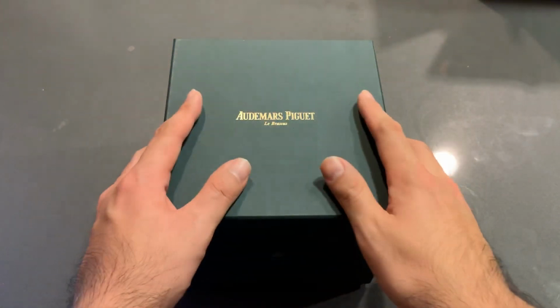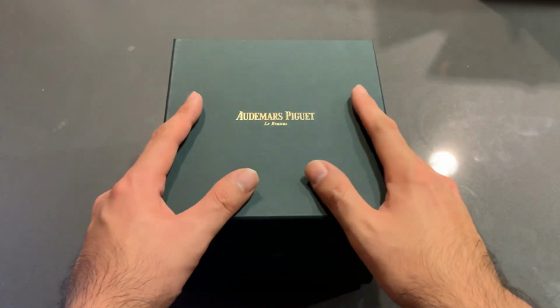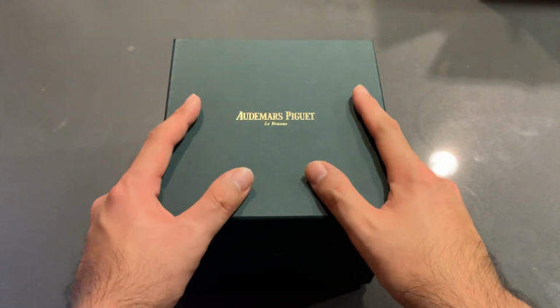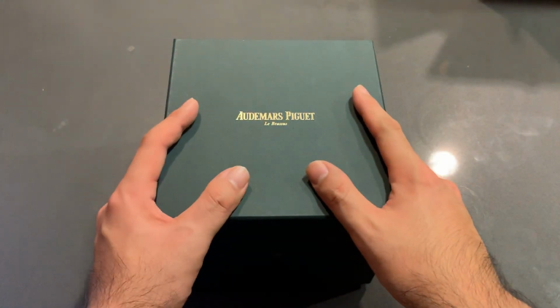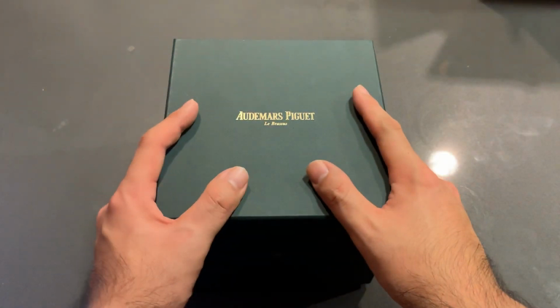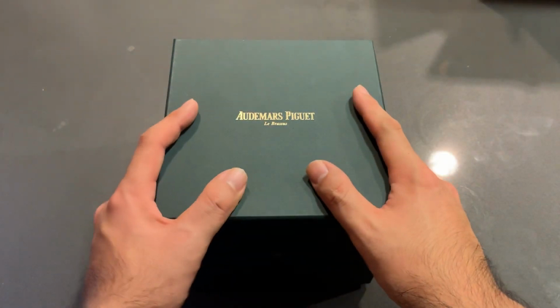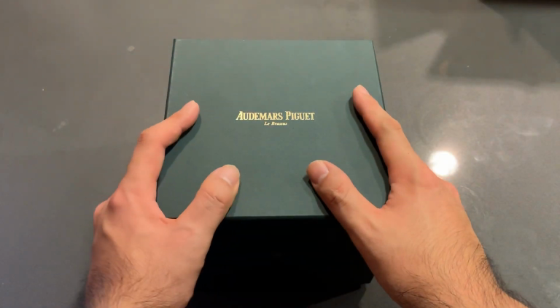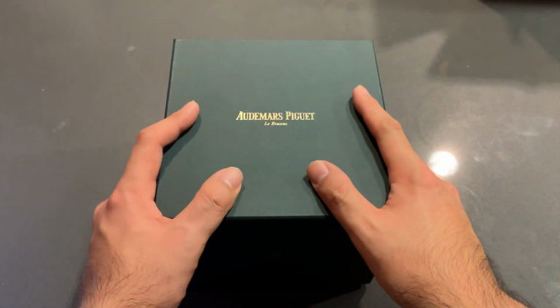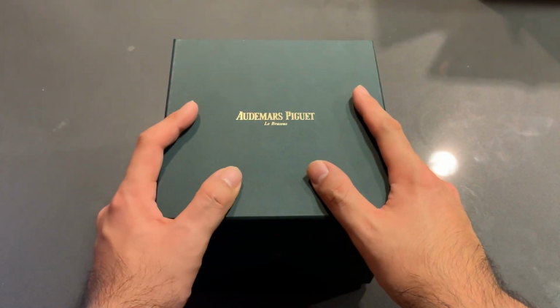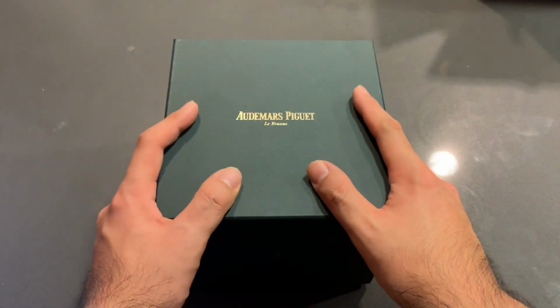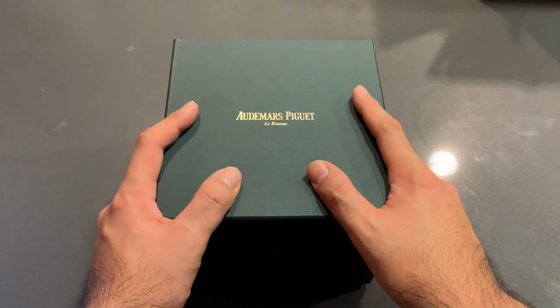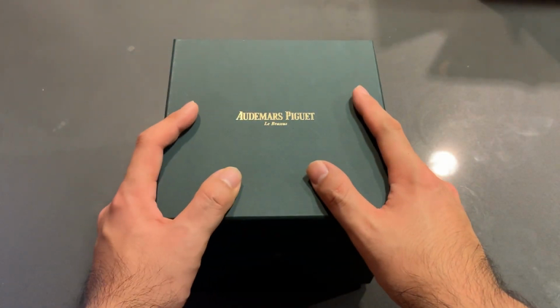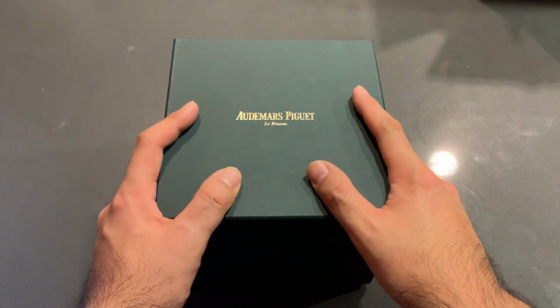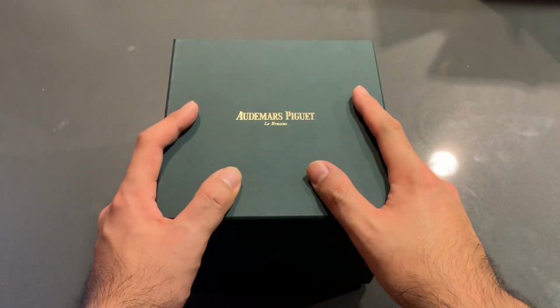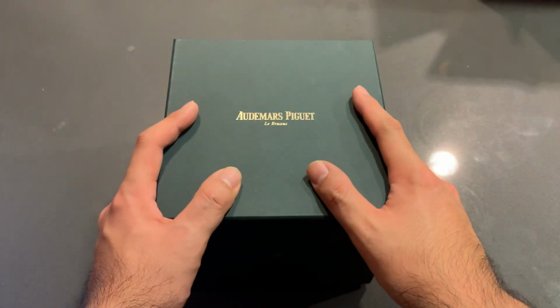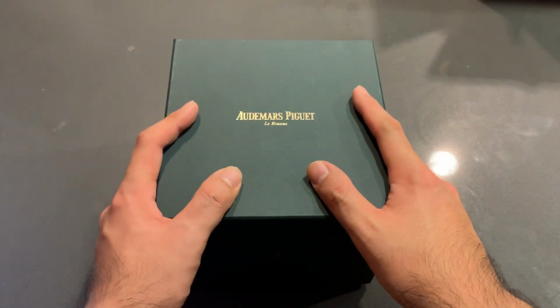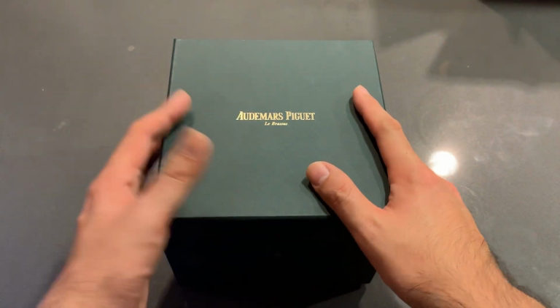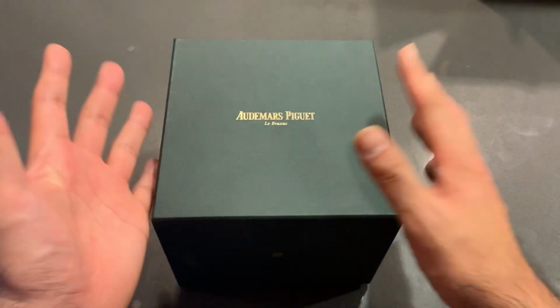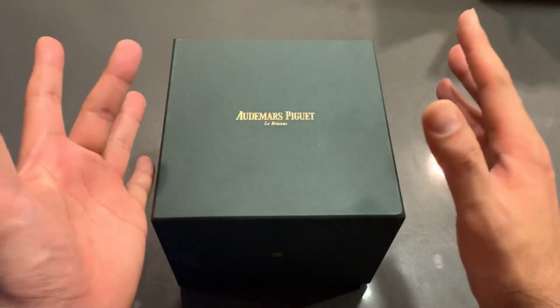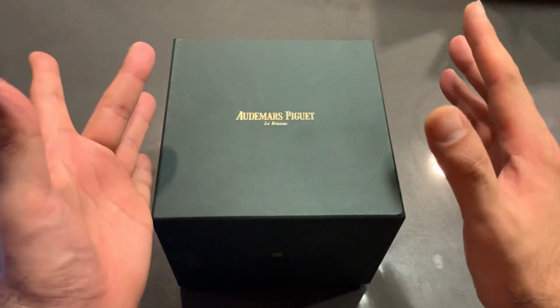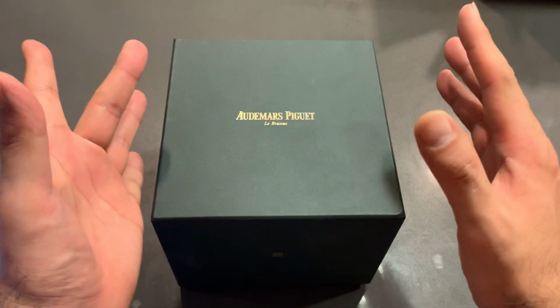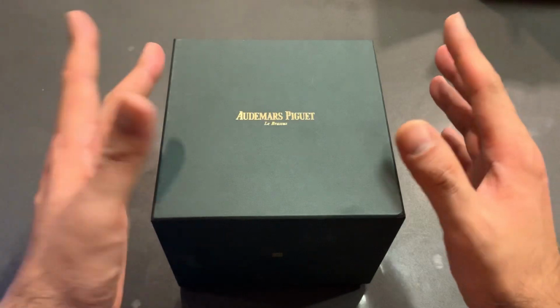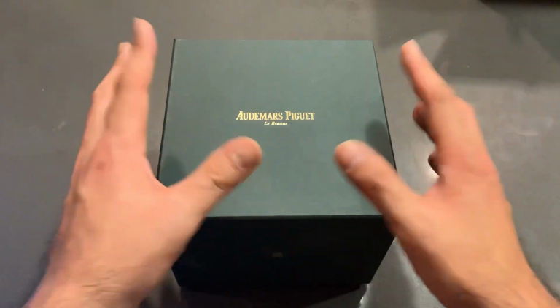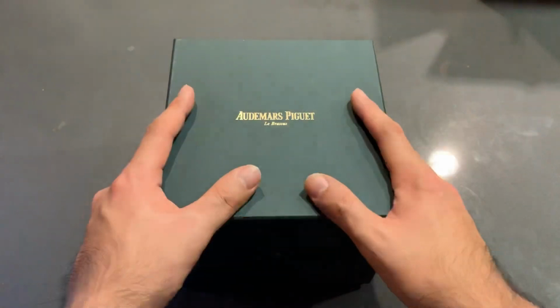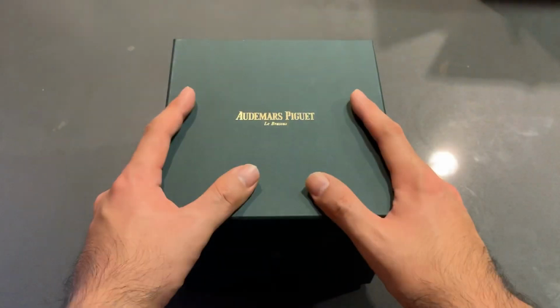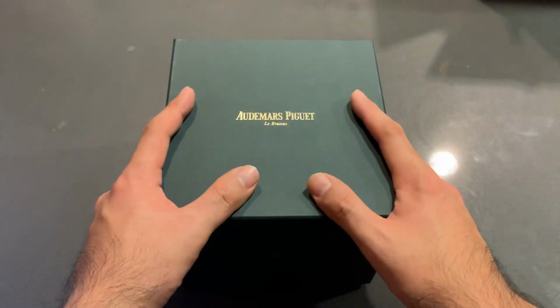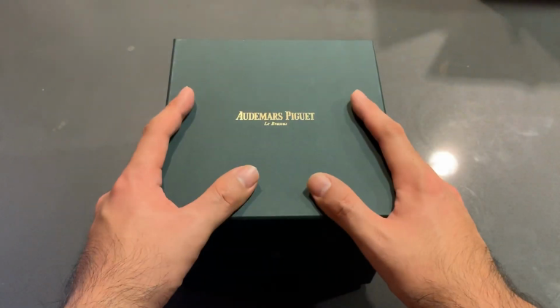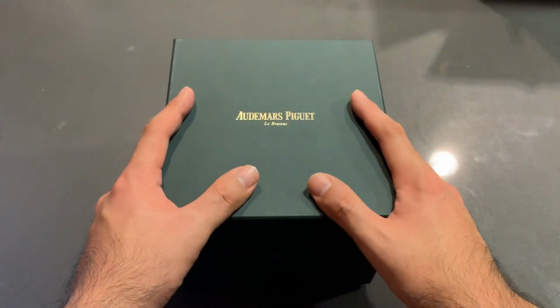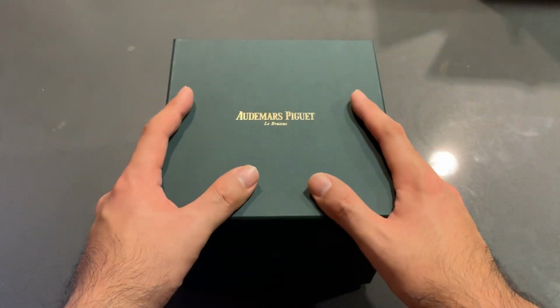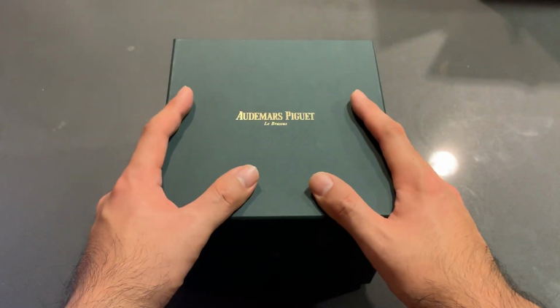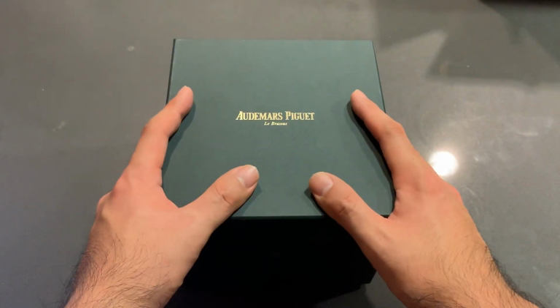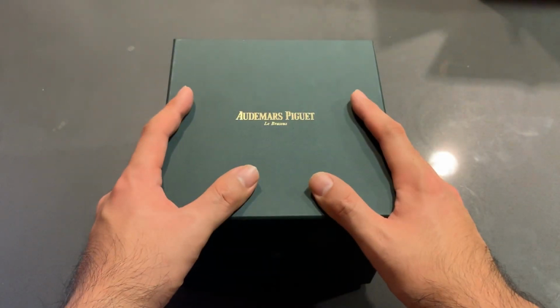Hey guys, thanks for your time today. I want to take a few minutes to give you guys a review of my Royal Oak Offshore.